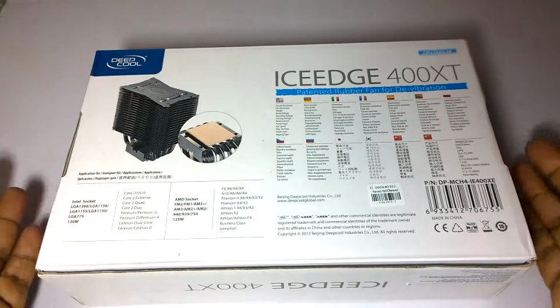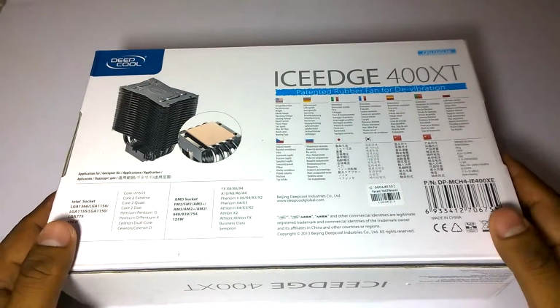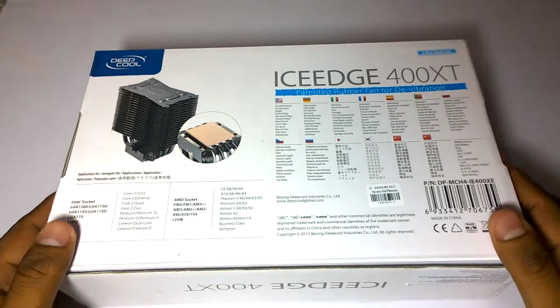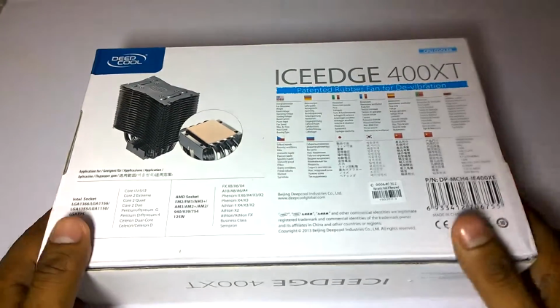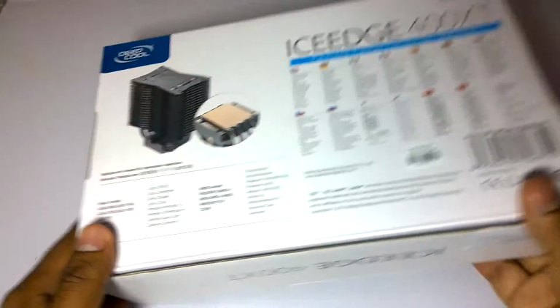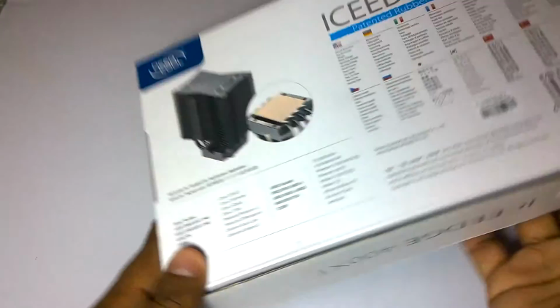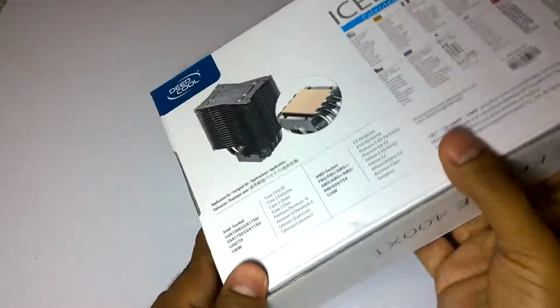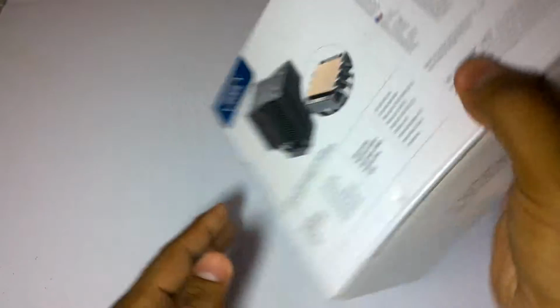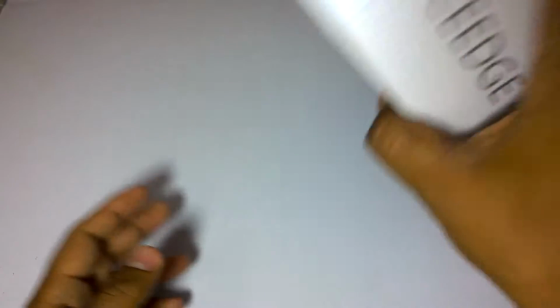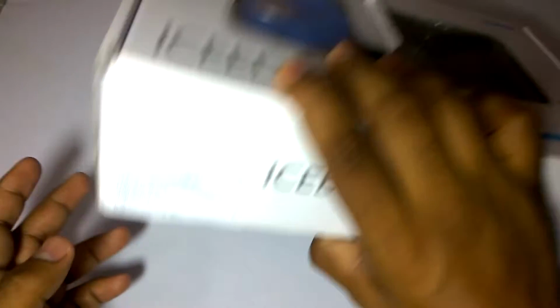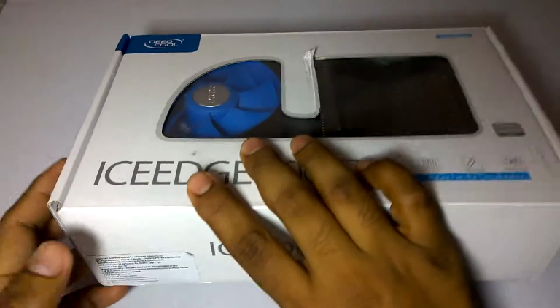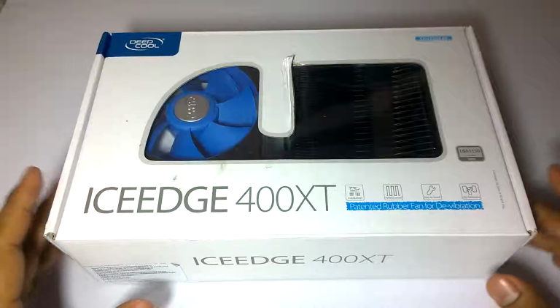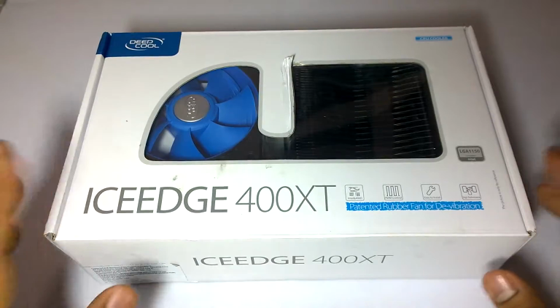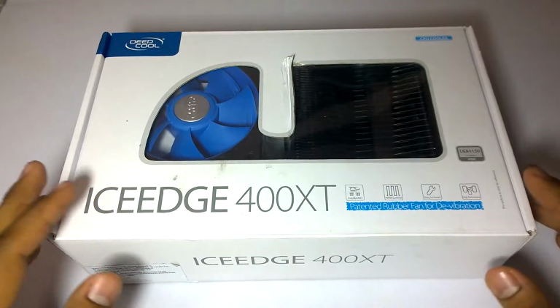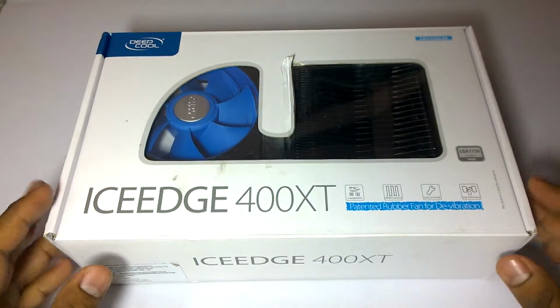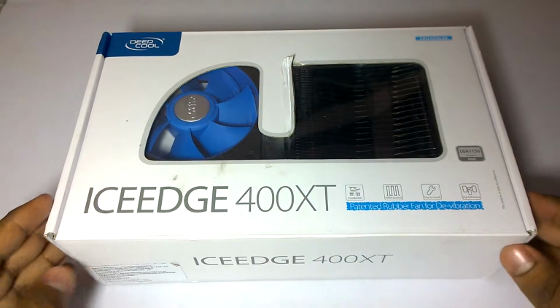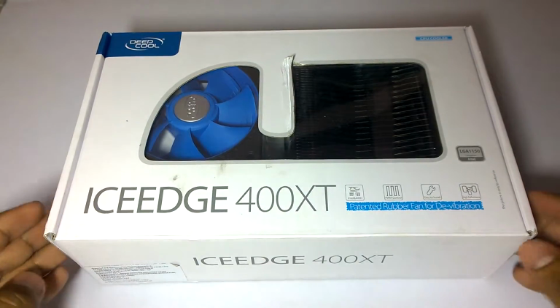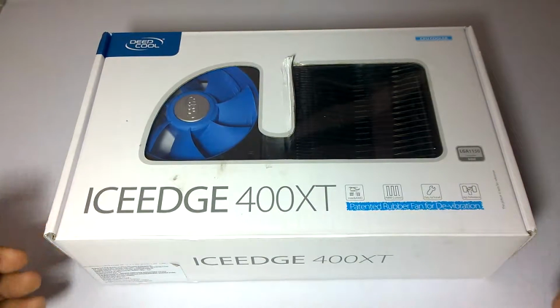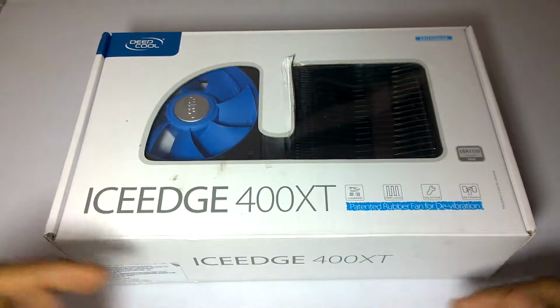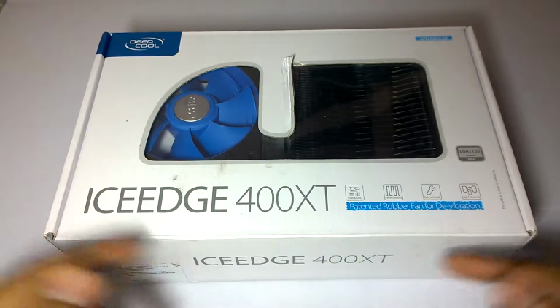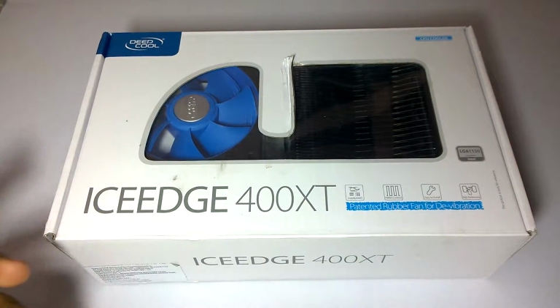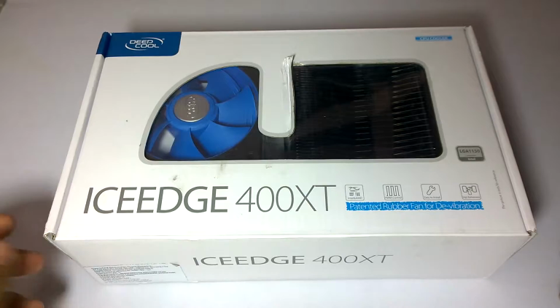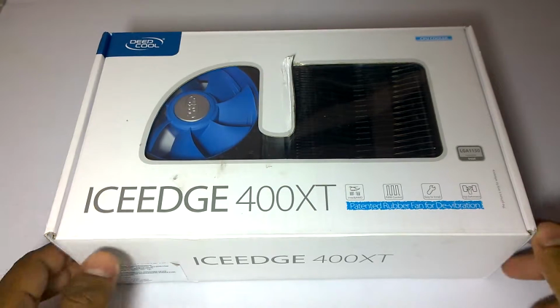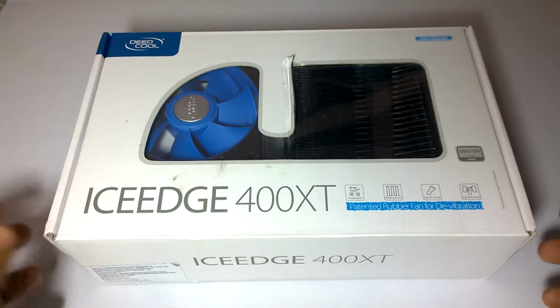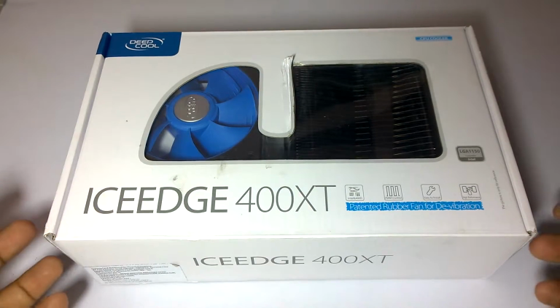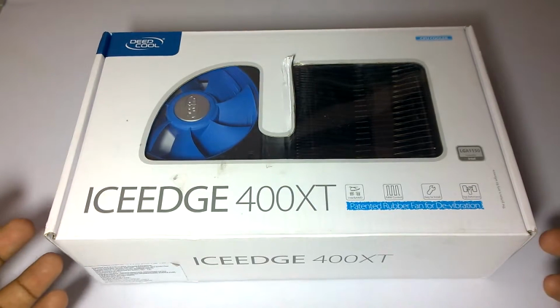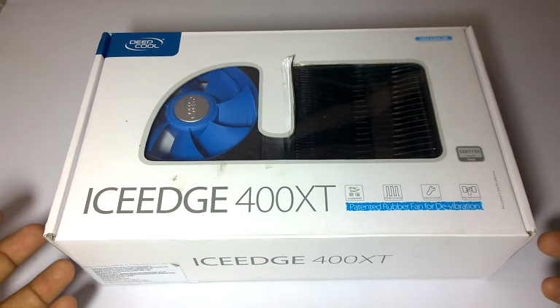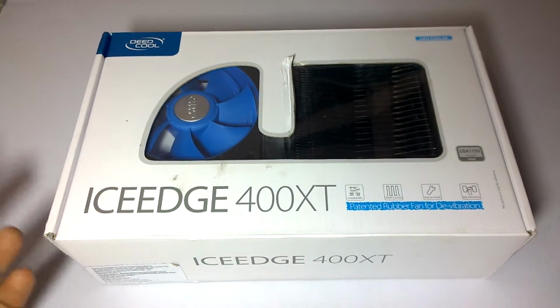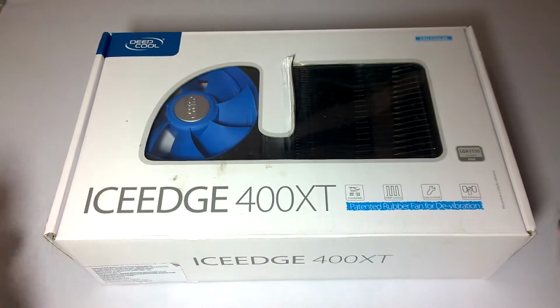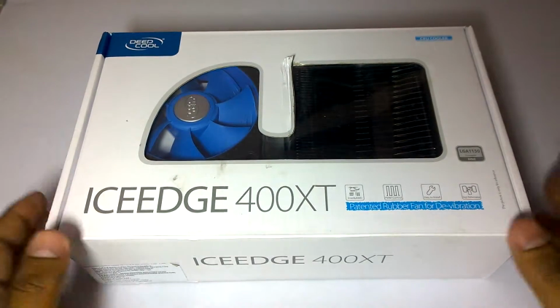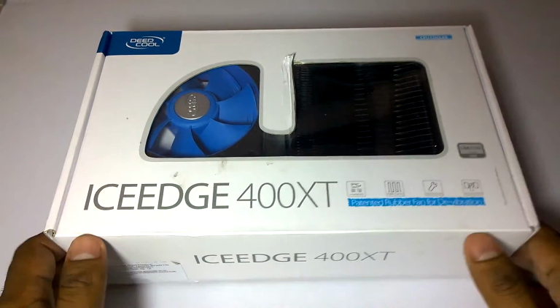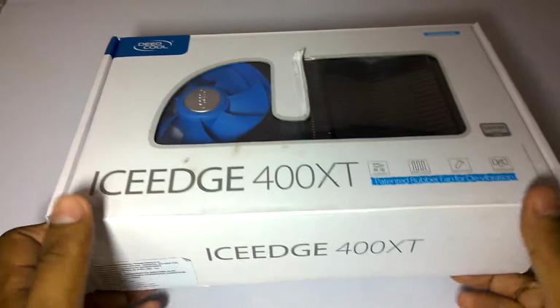Let's open the box. This product doesn't come with any seal so you can easily open it.